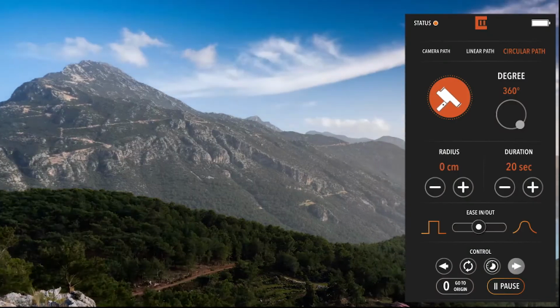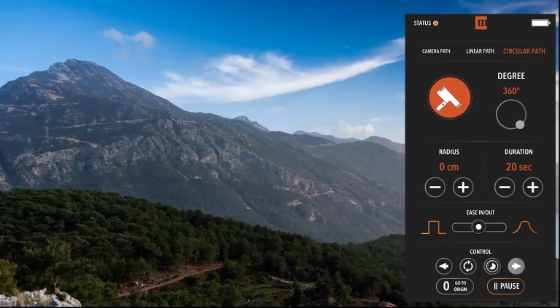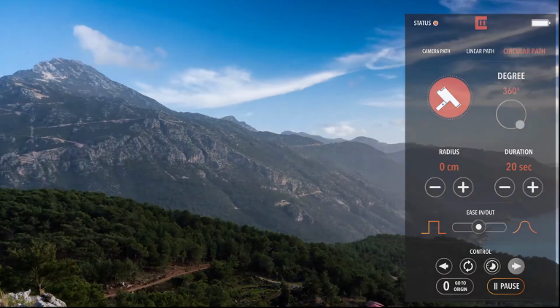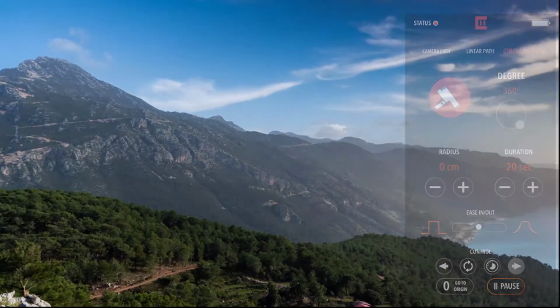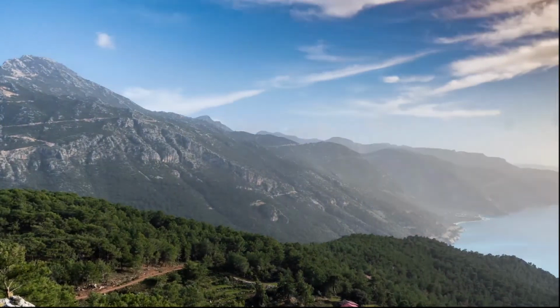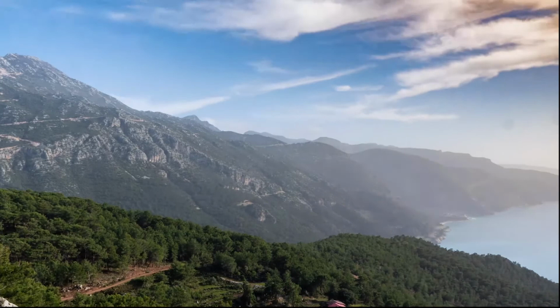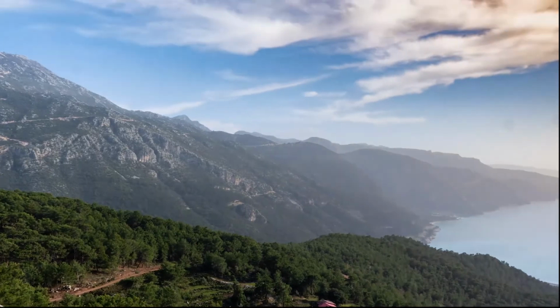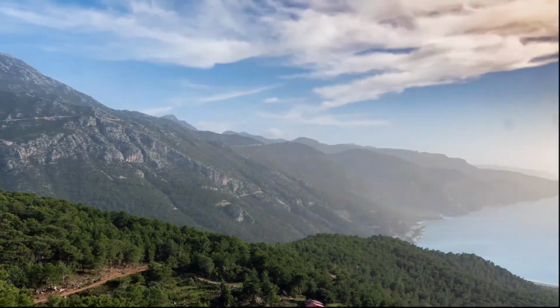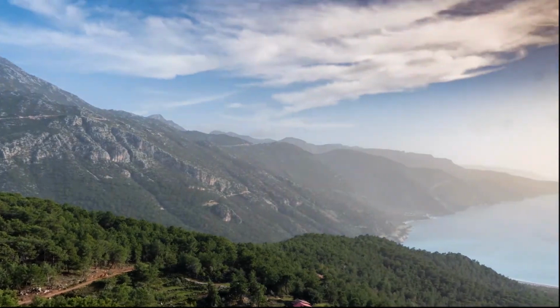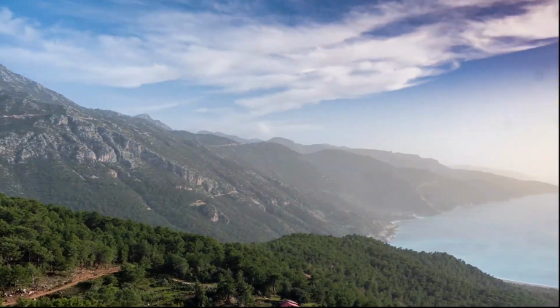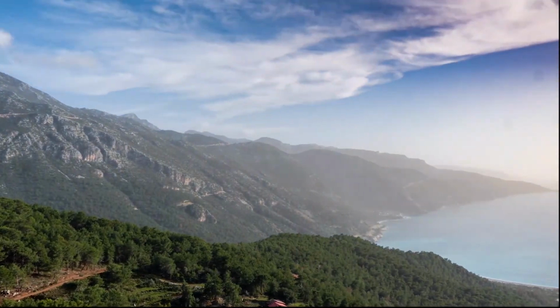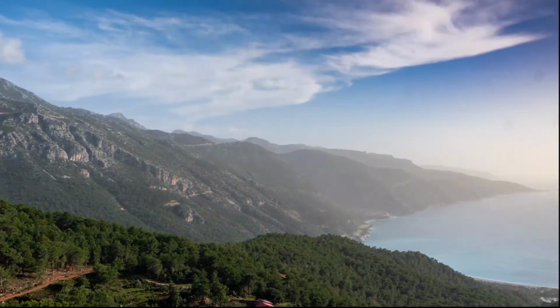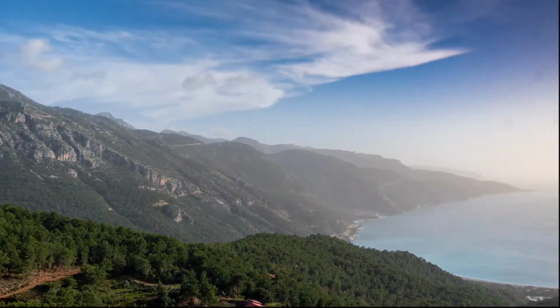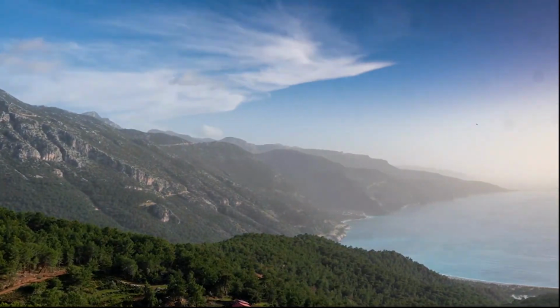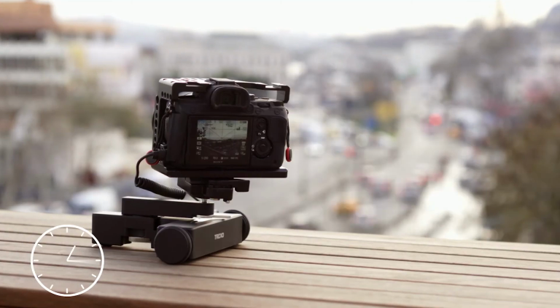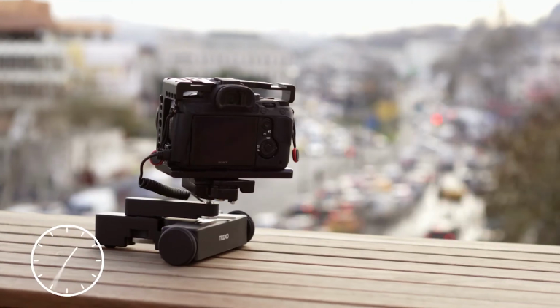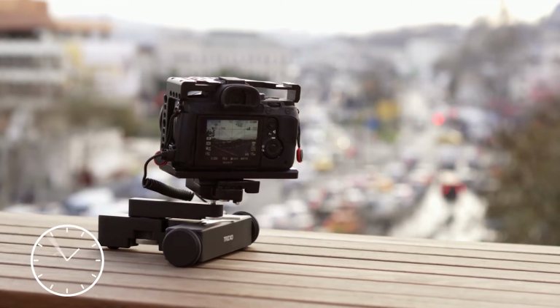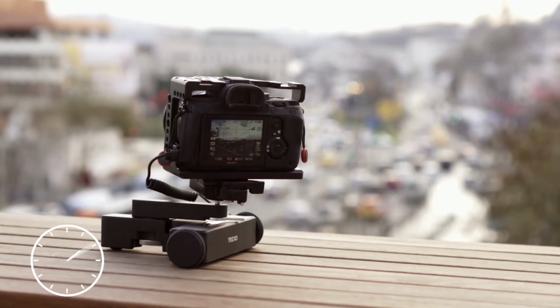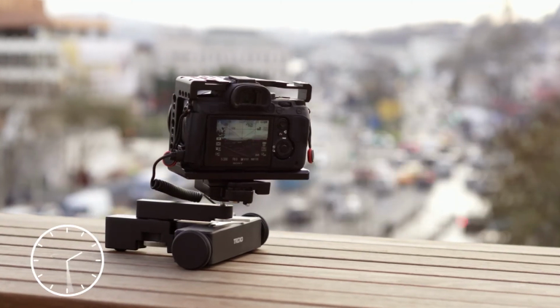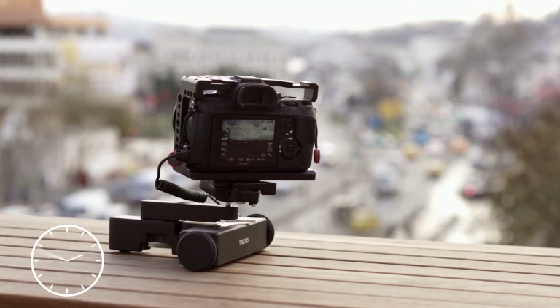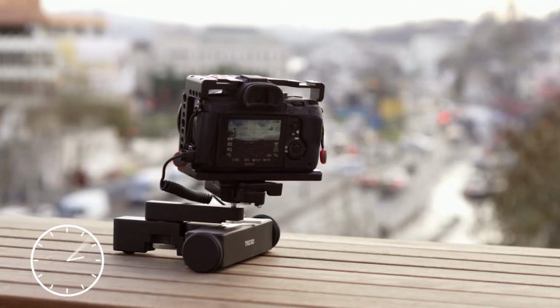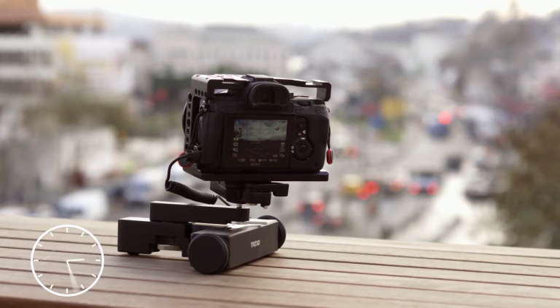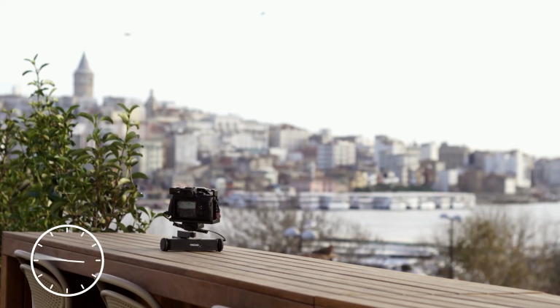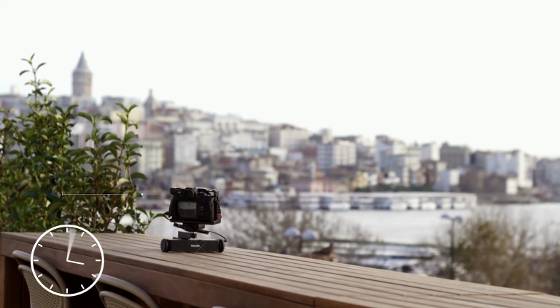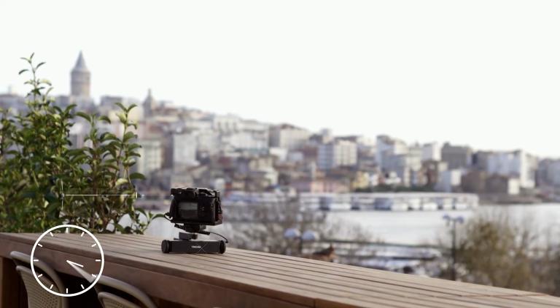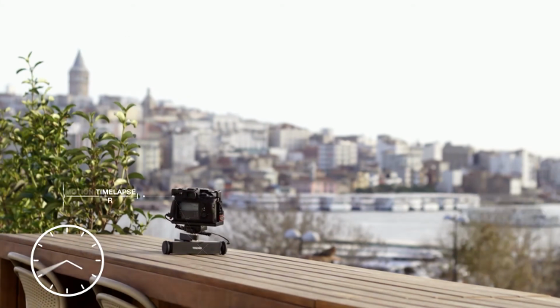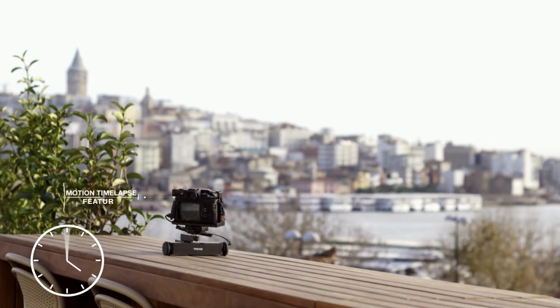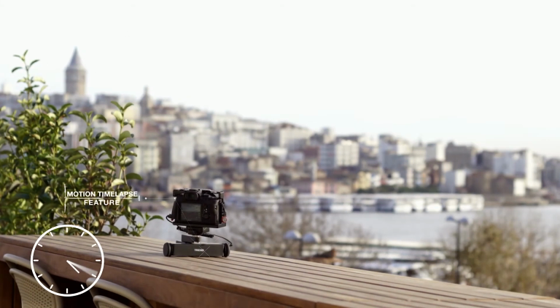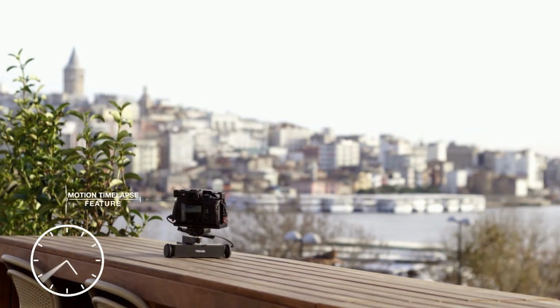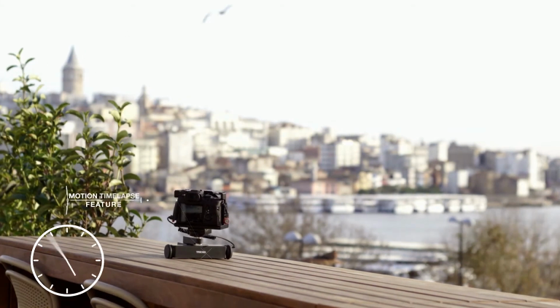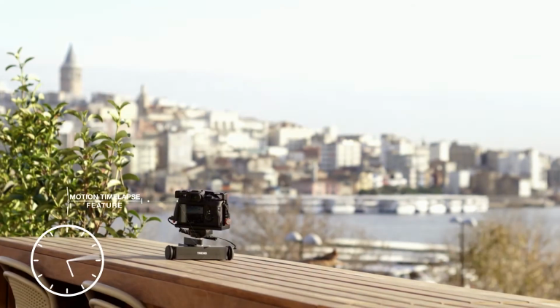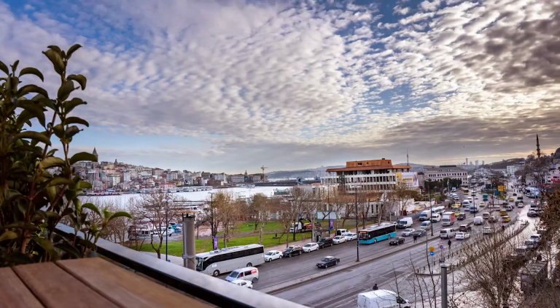With a single tap, you can convert a movement to a timelapse. Just set a few parameters and you're good to go — without any annoying calculations.